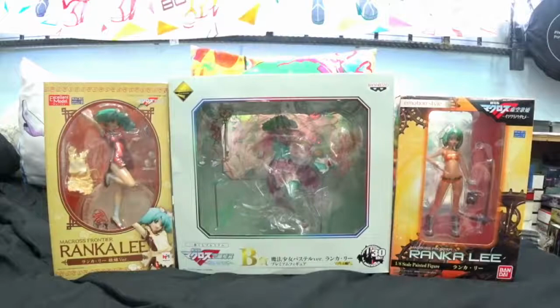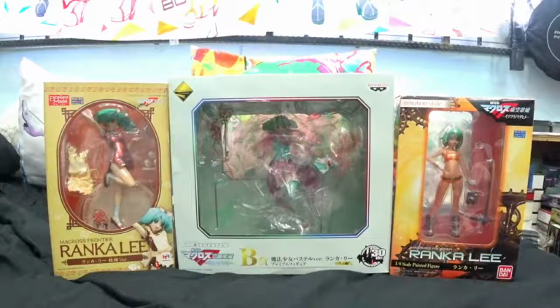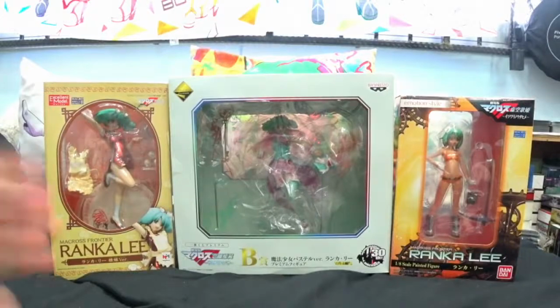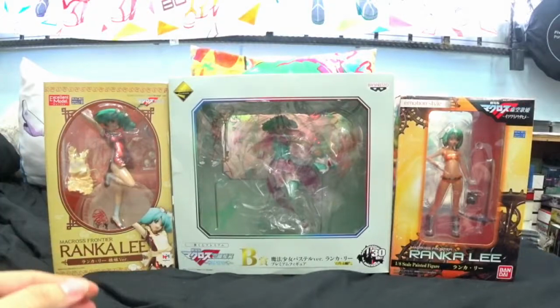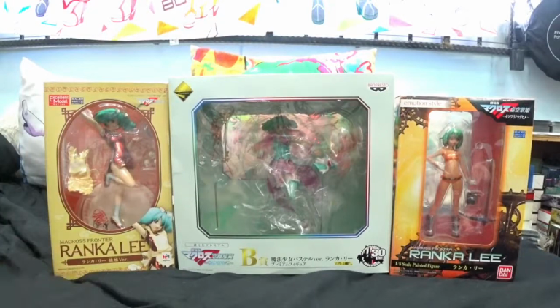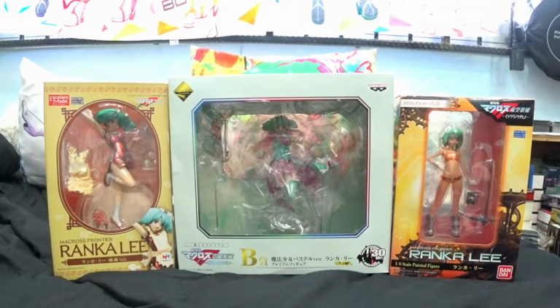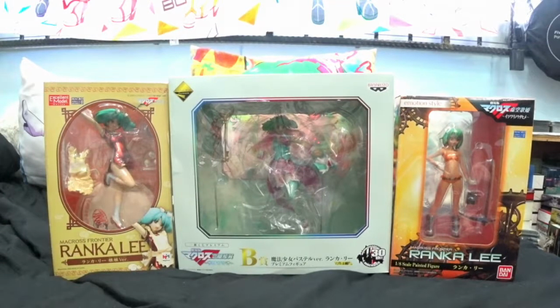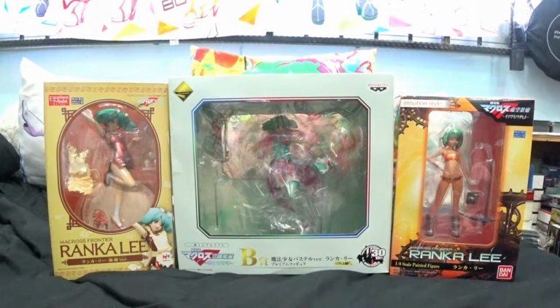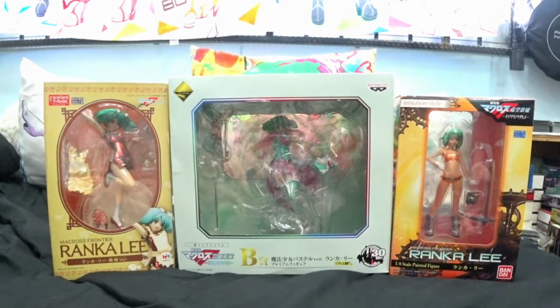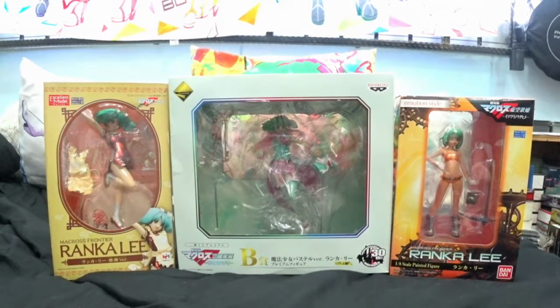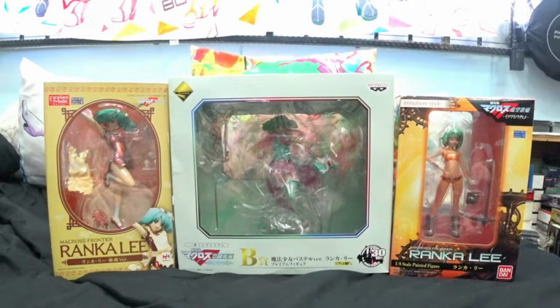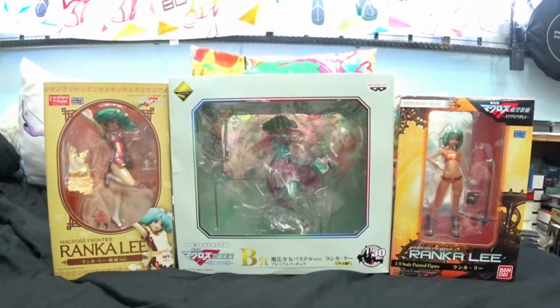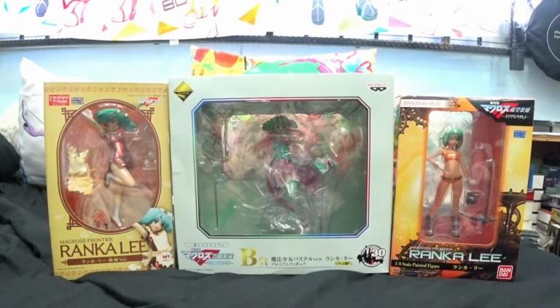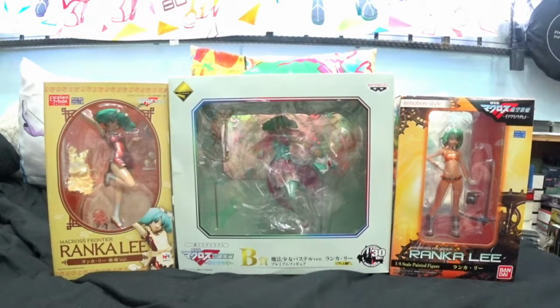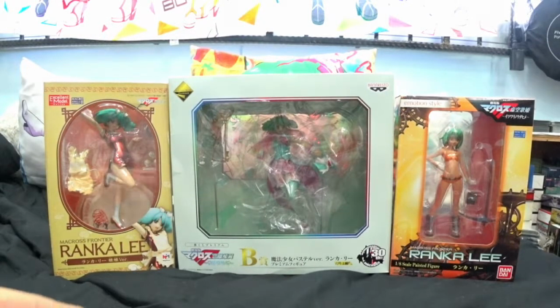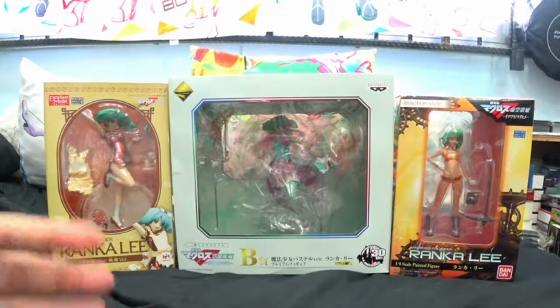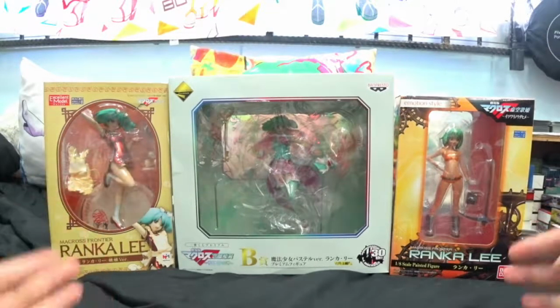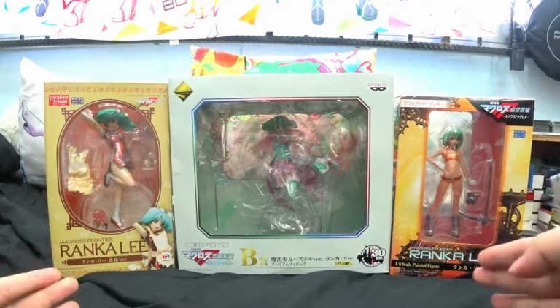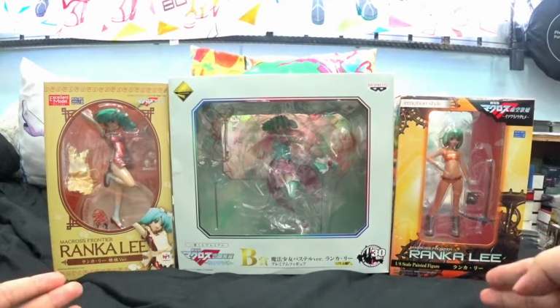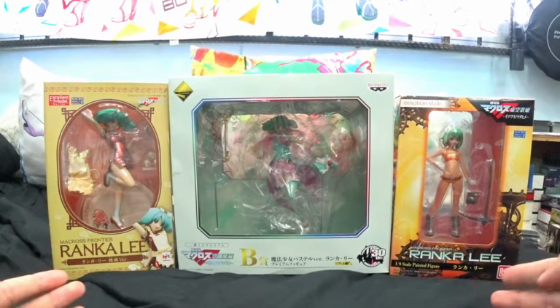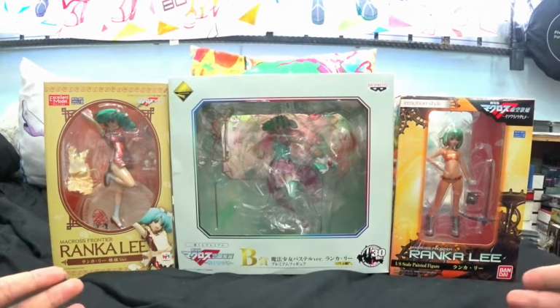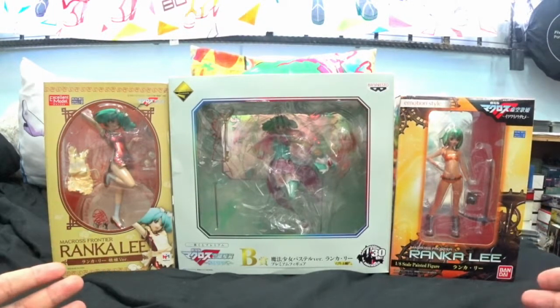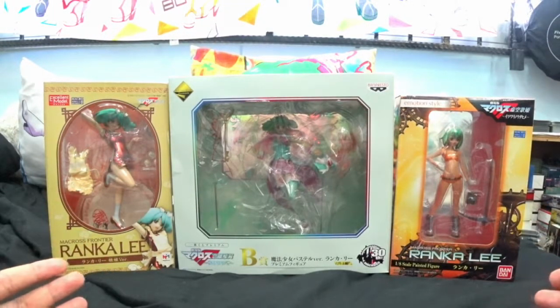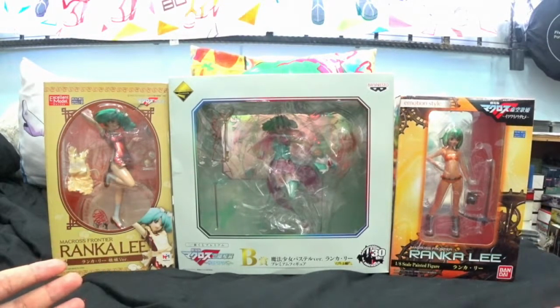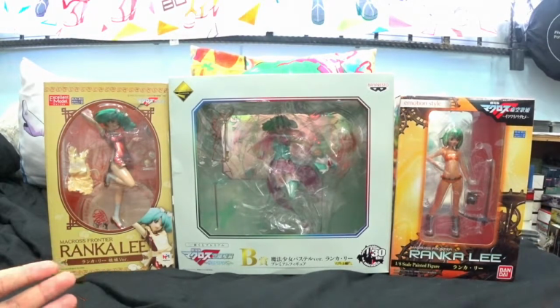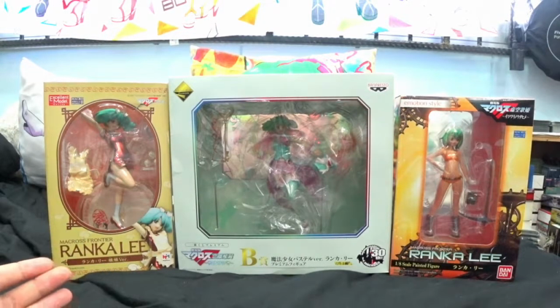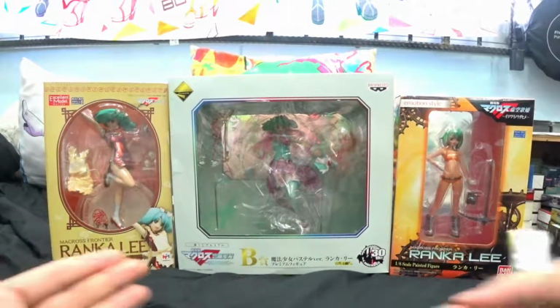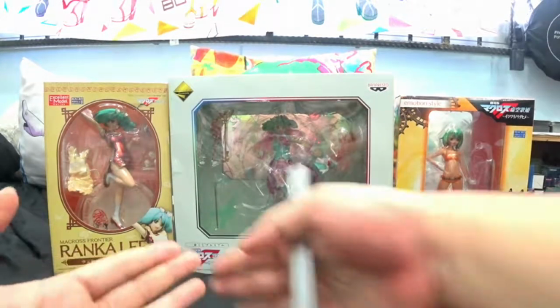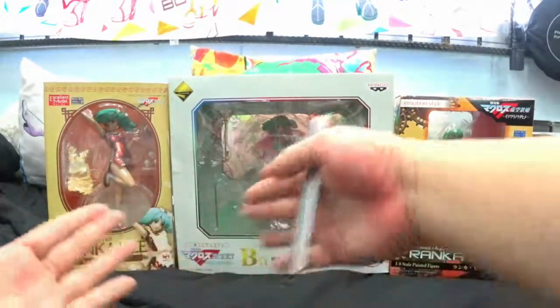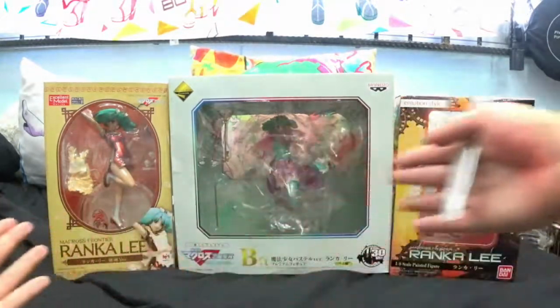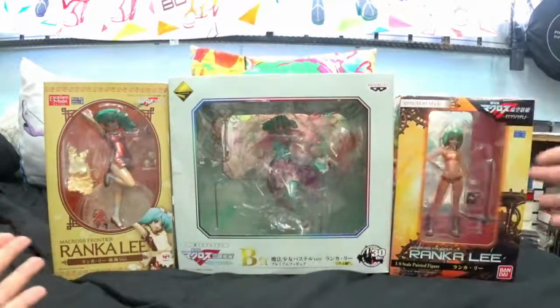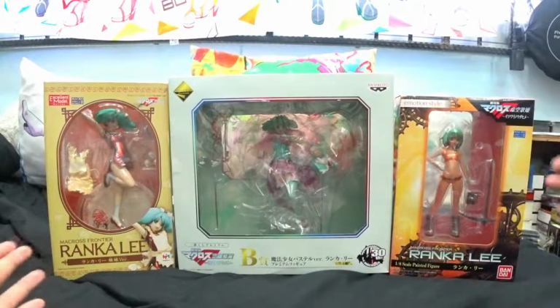Hey guys, SilentCL here. Welcome to another unboxing video of Ranka Lee figures.